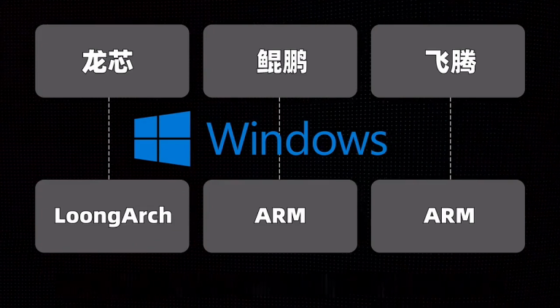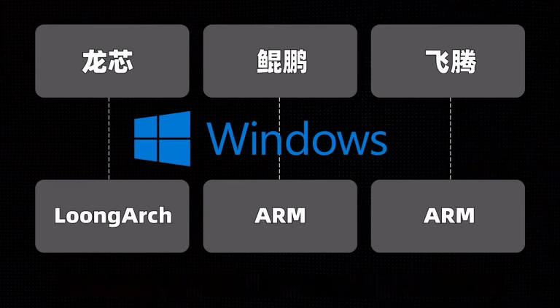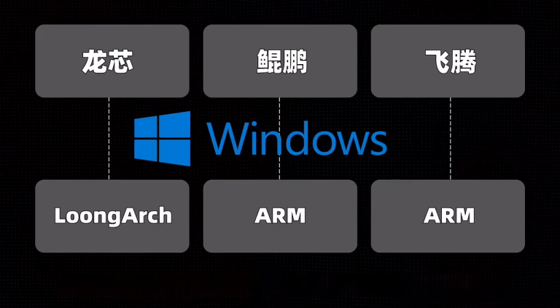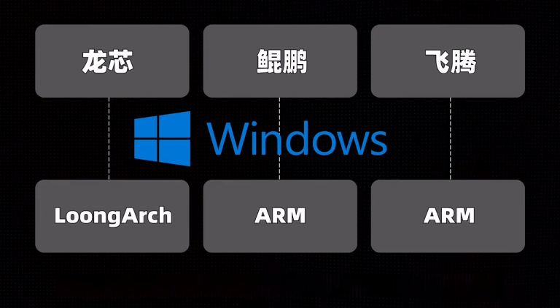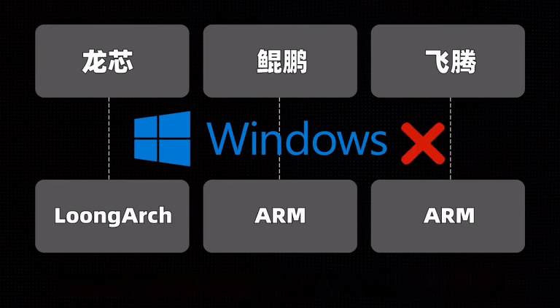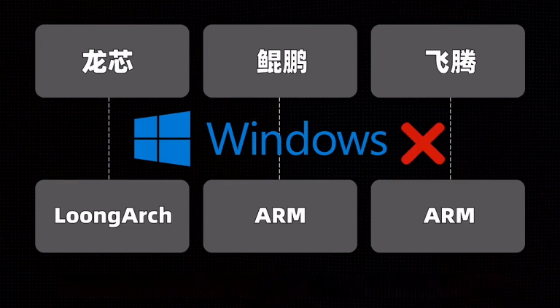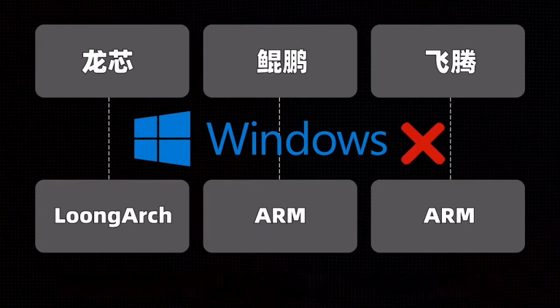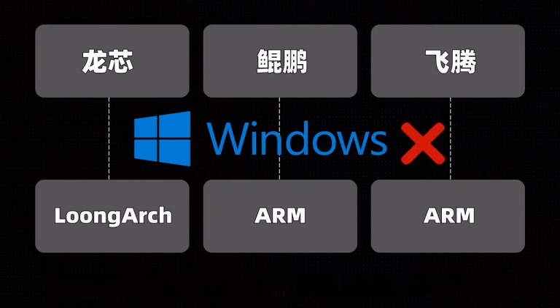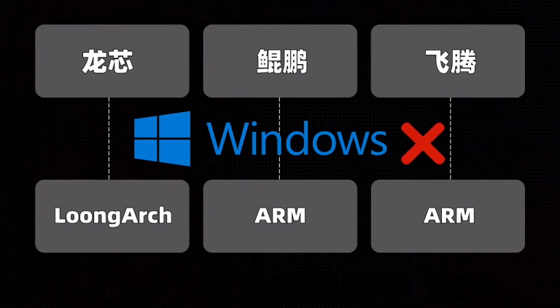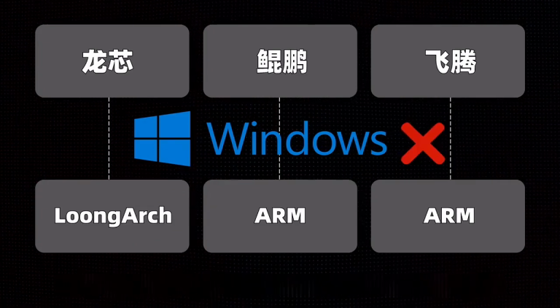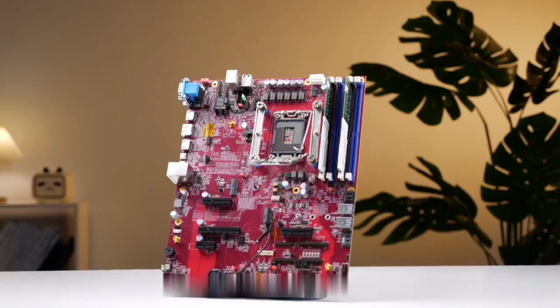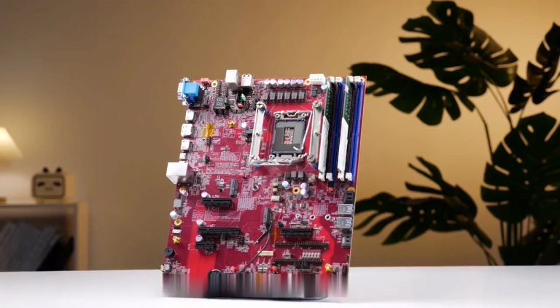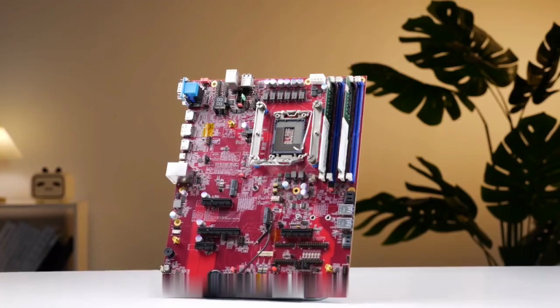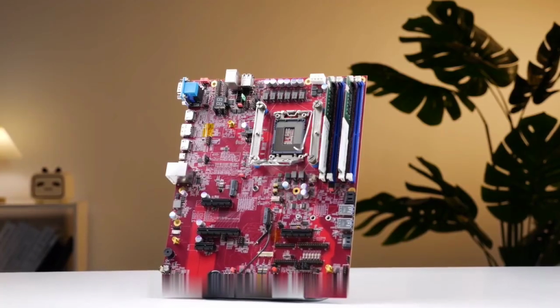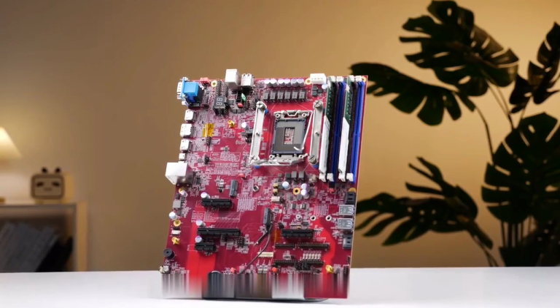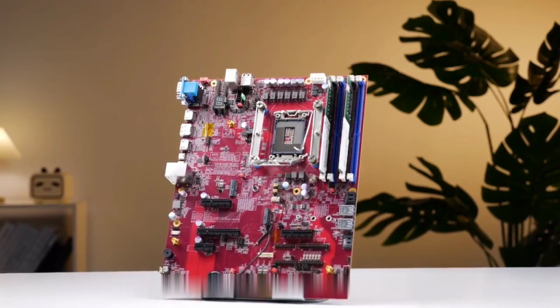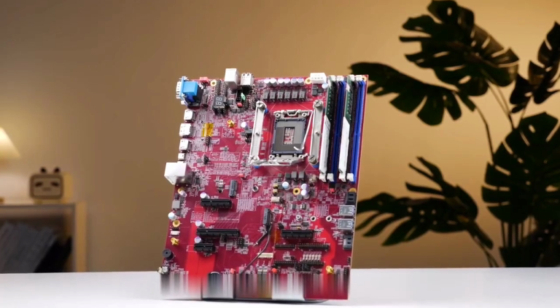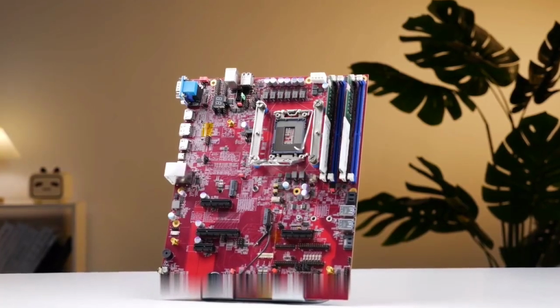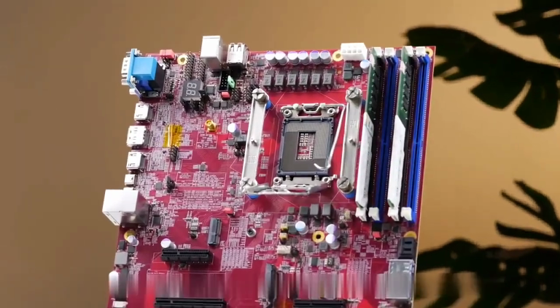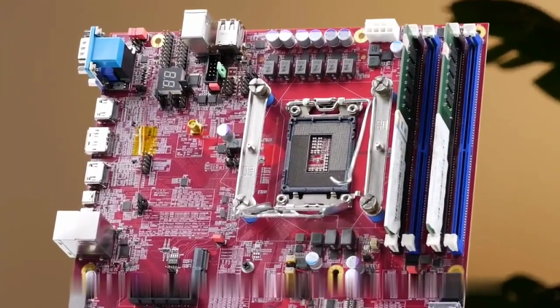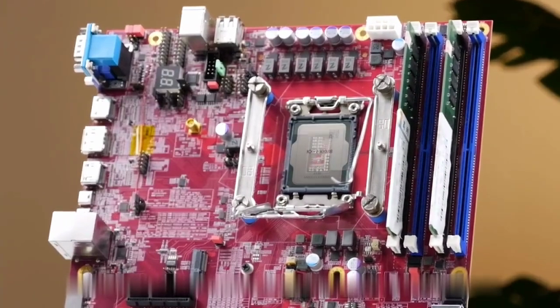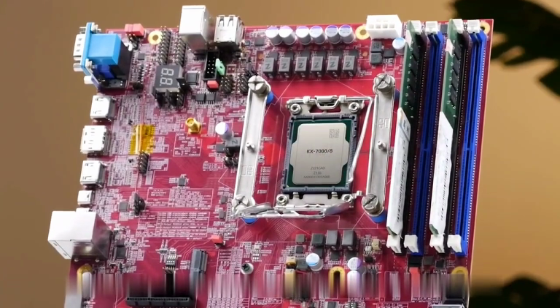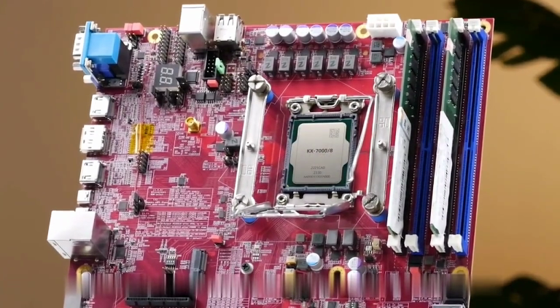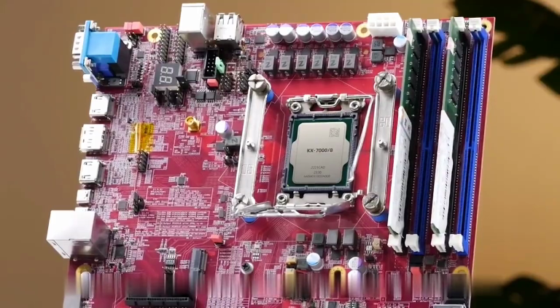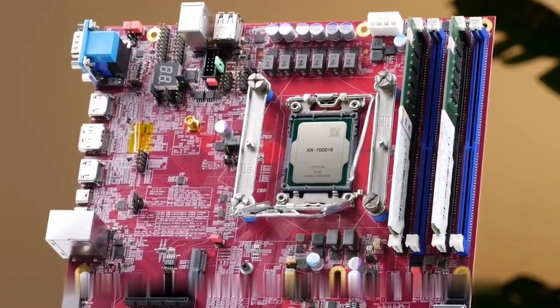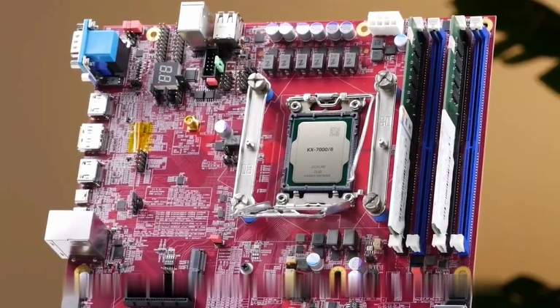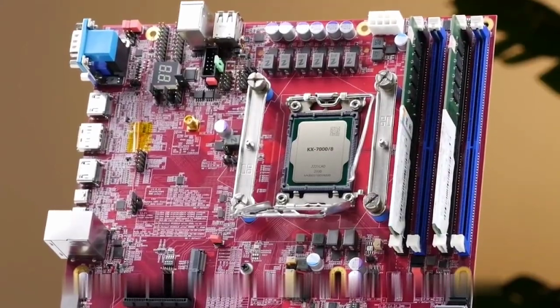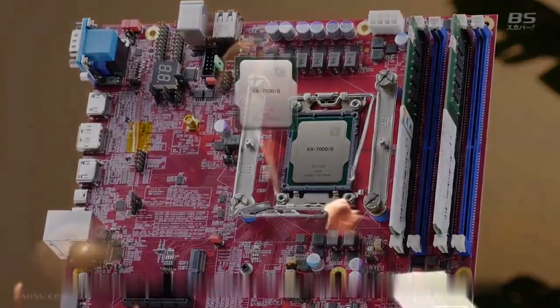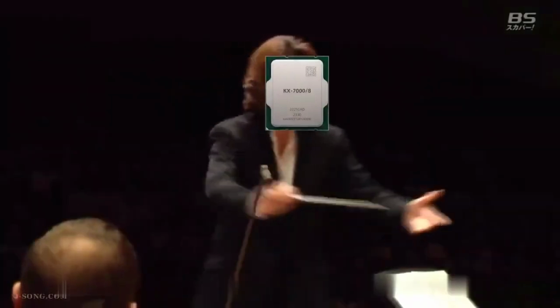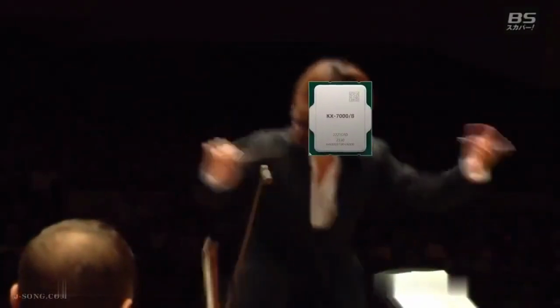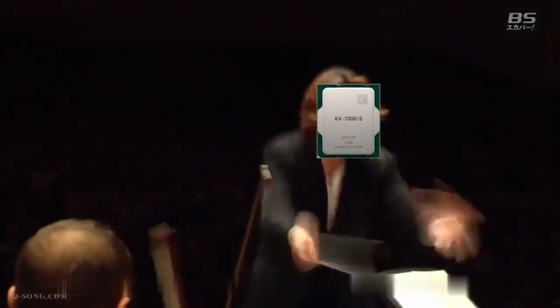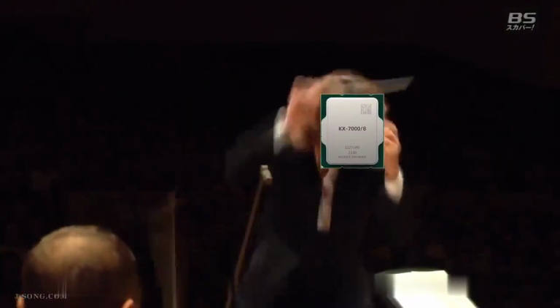Therefore, they all share a common limitation: they cannot support Windows systems. Our protagonist today, Zhaoxin, is different.